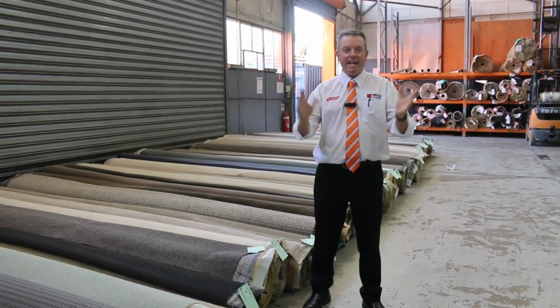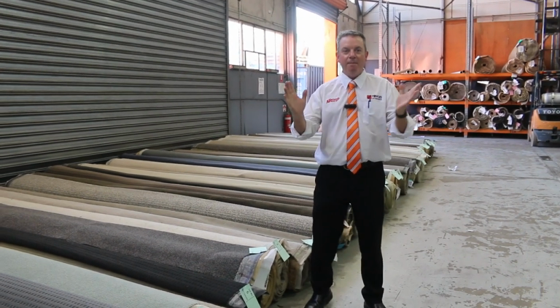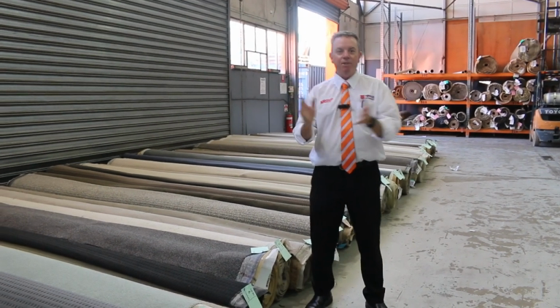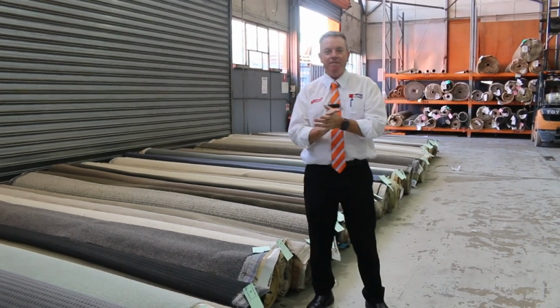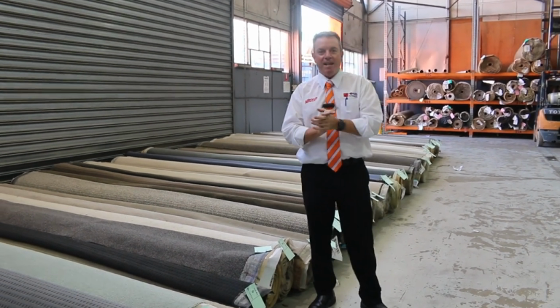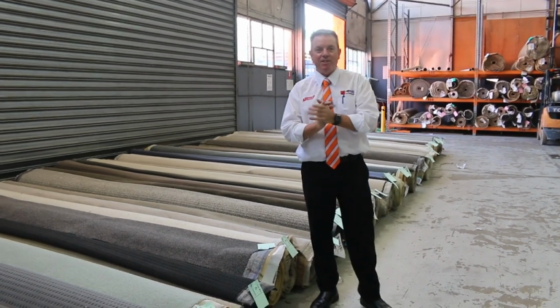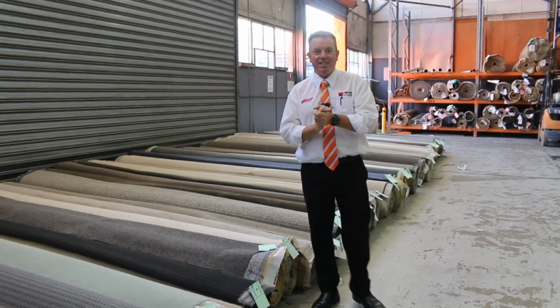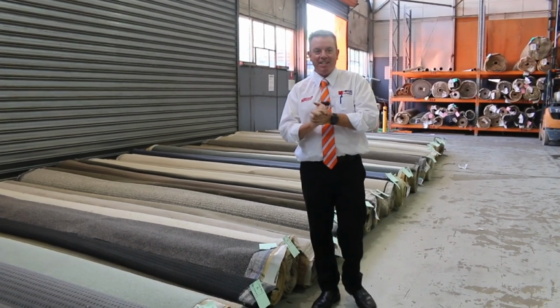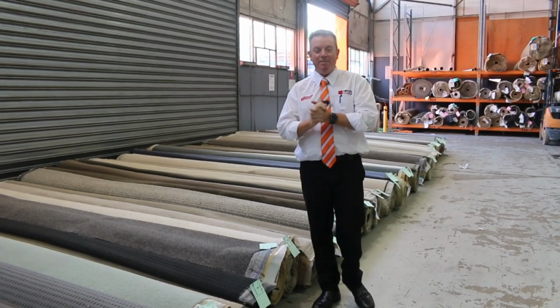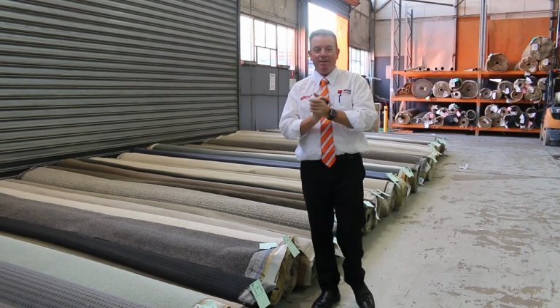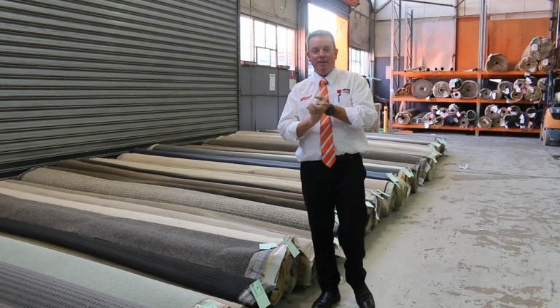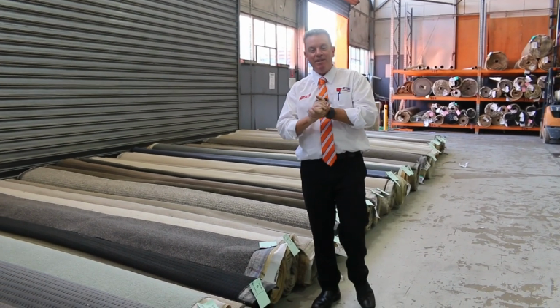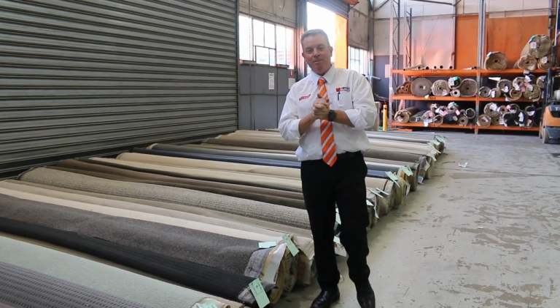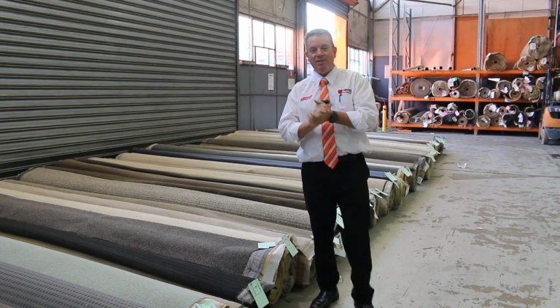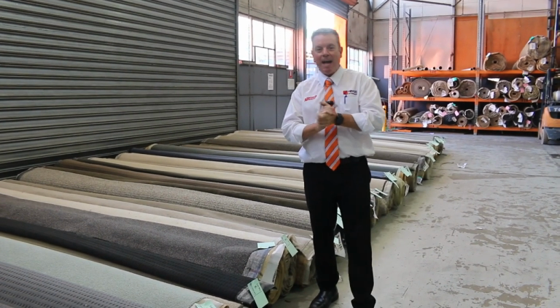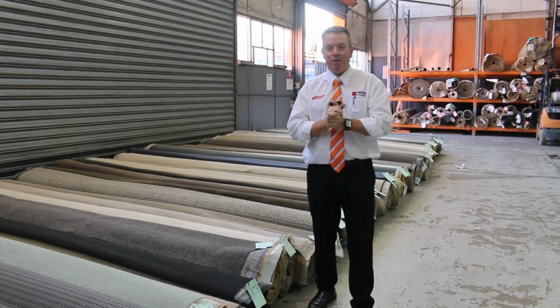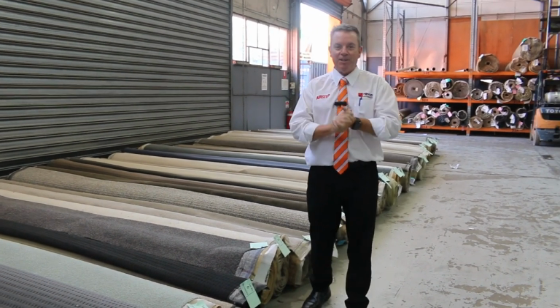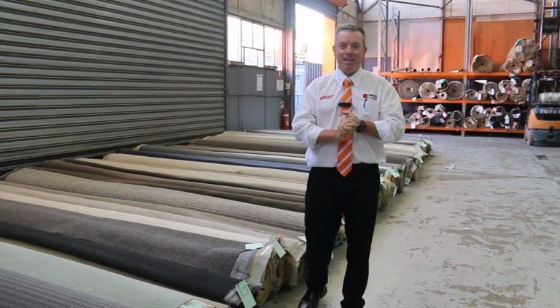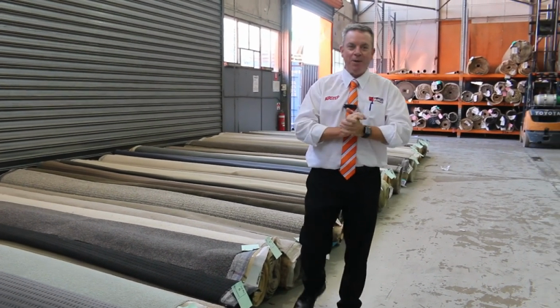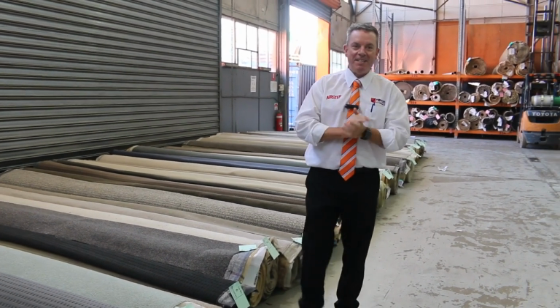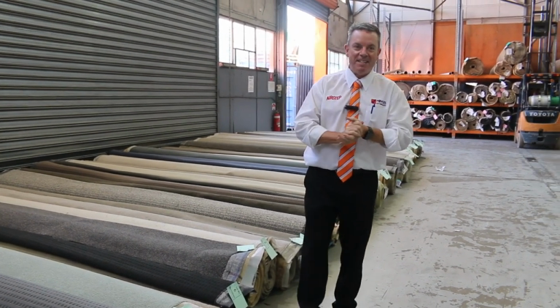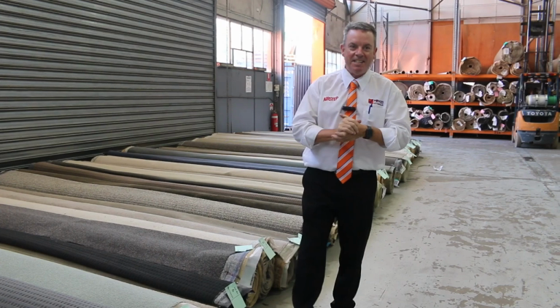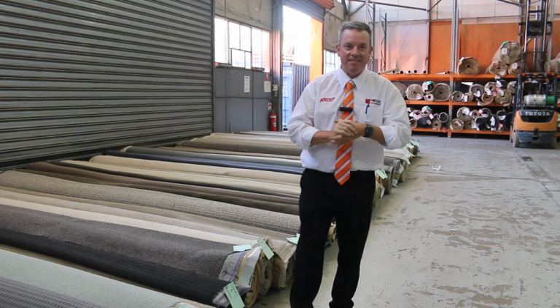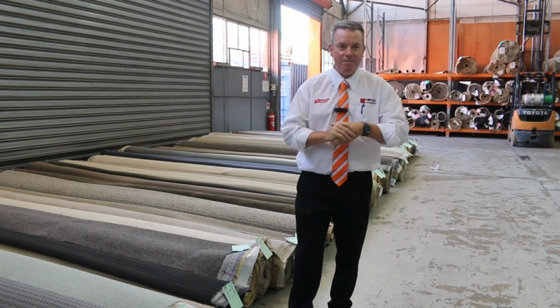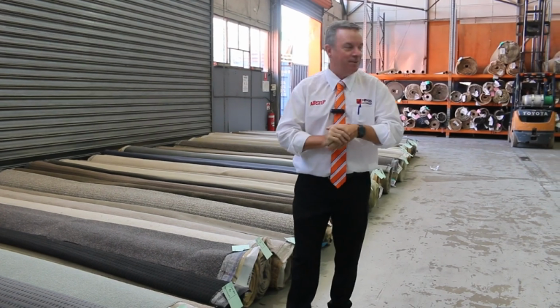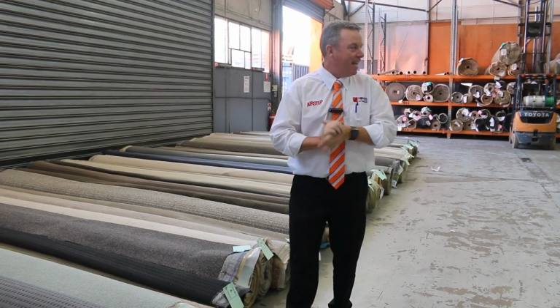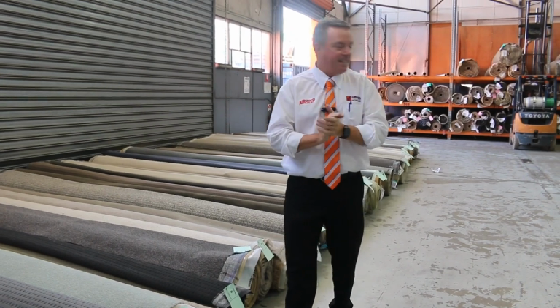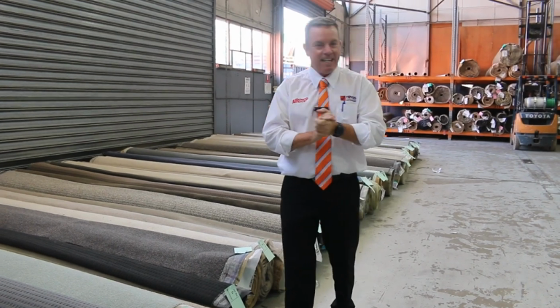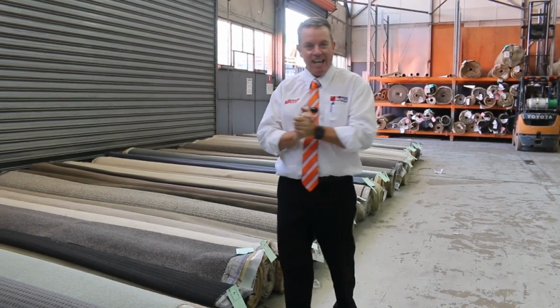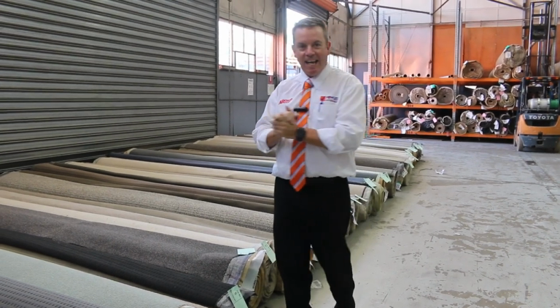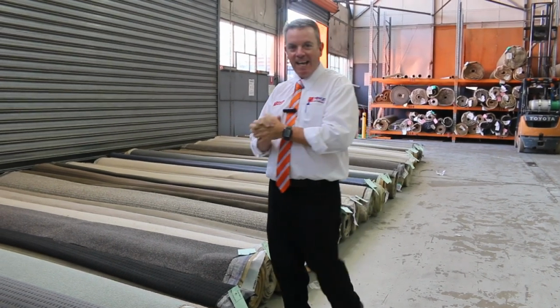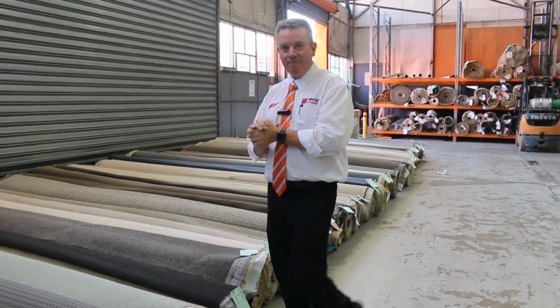G'day, I'm John from Fowls Auction Sales. I'm here to preview tomorrow's carpet auction — that's Wednesday the 6th of April at 10am.